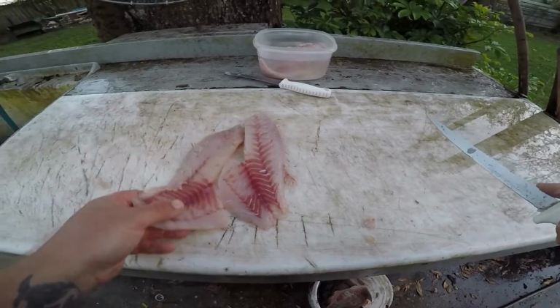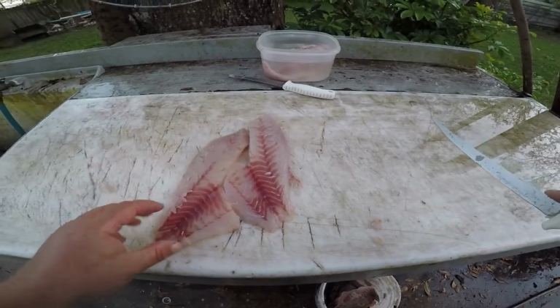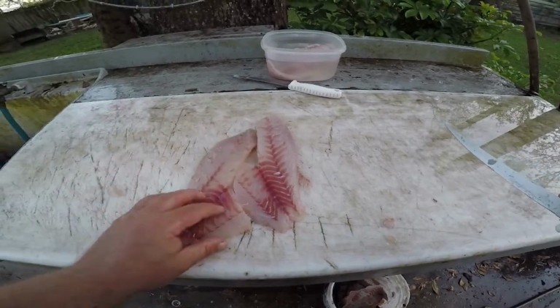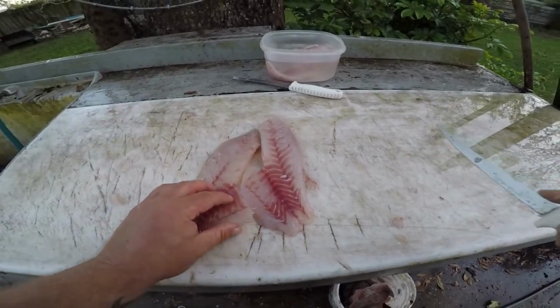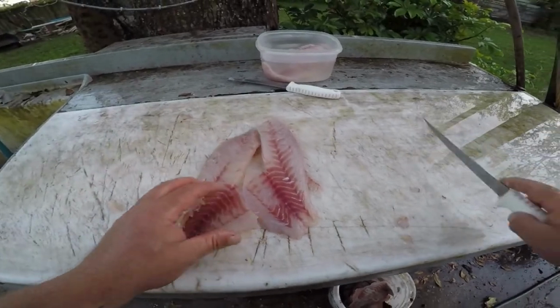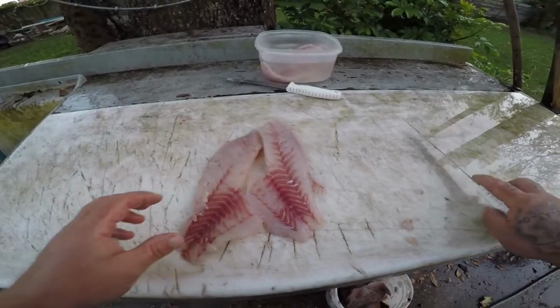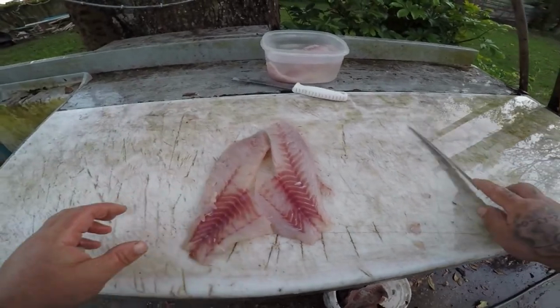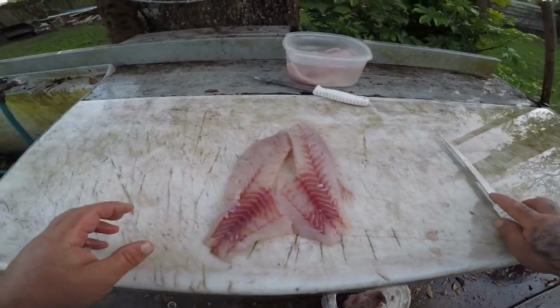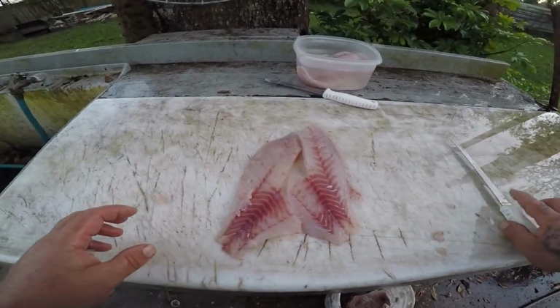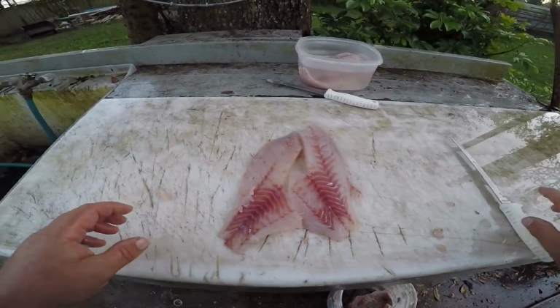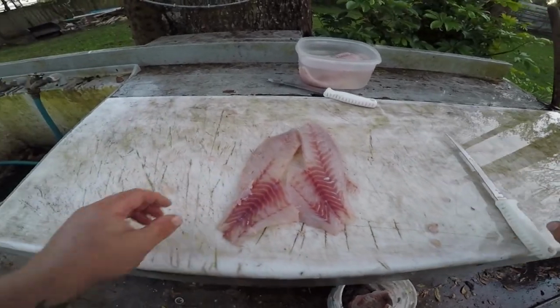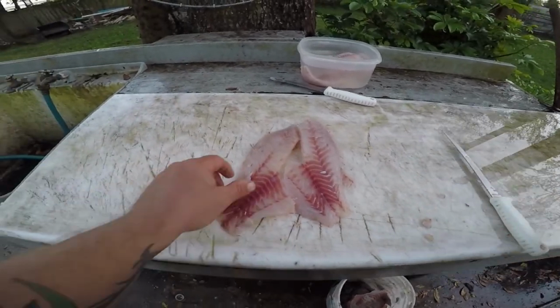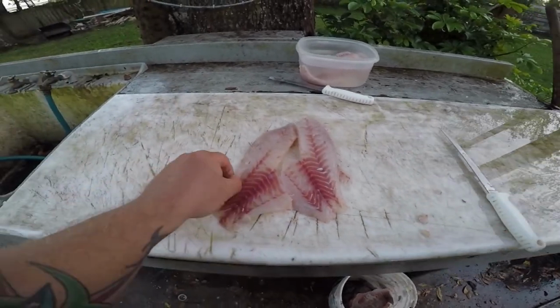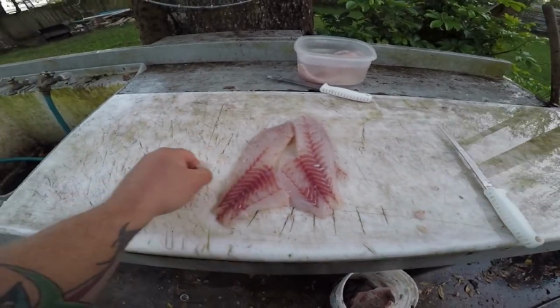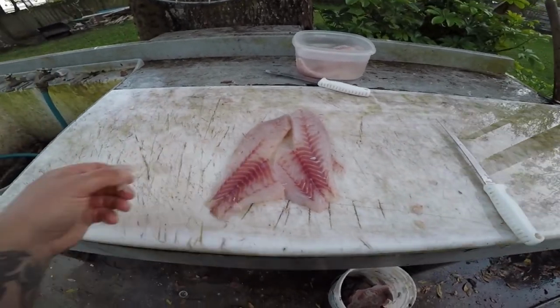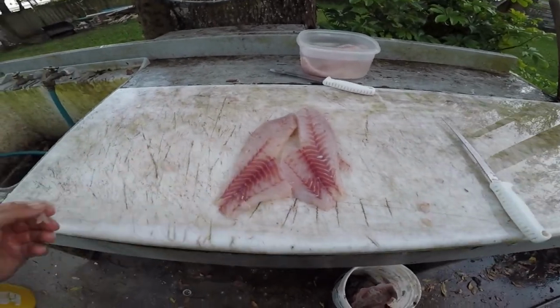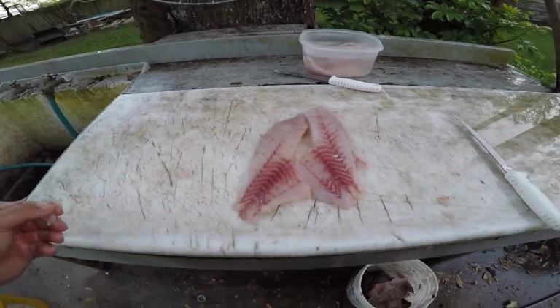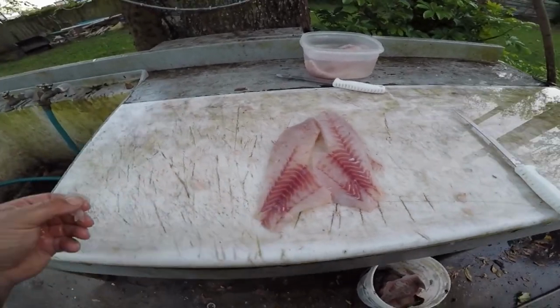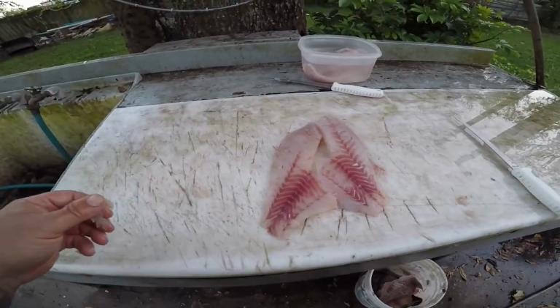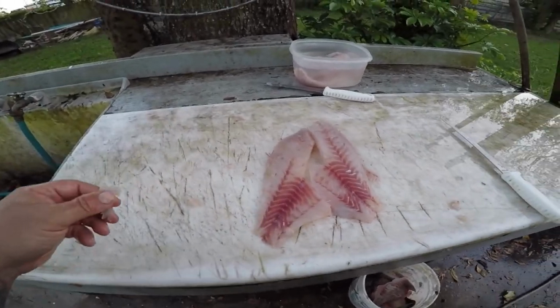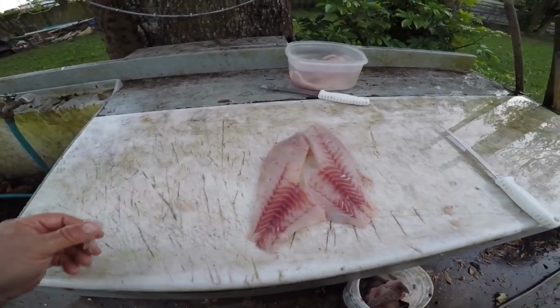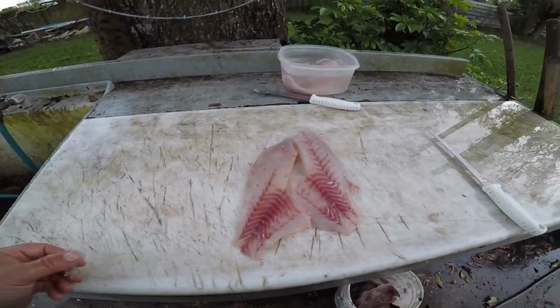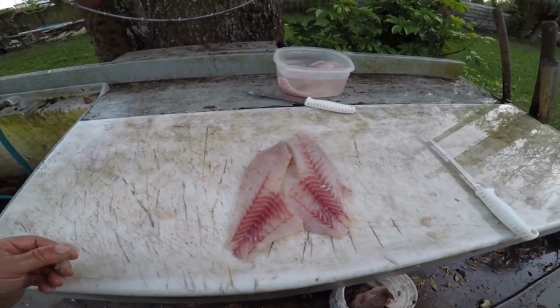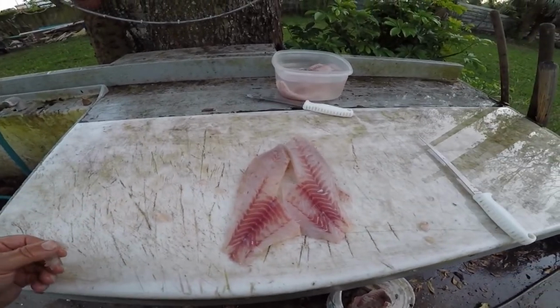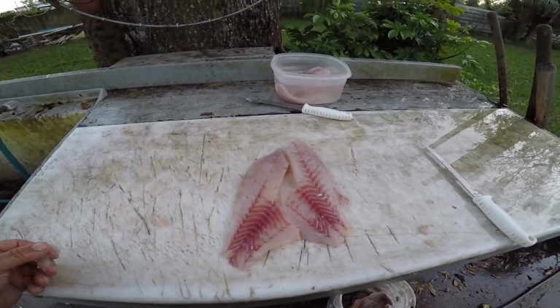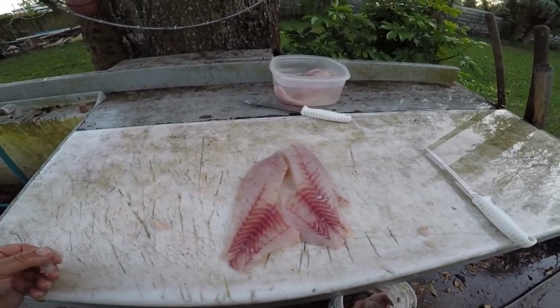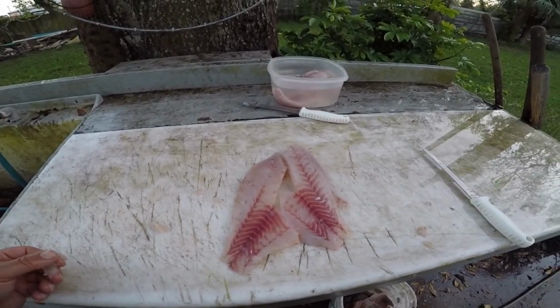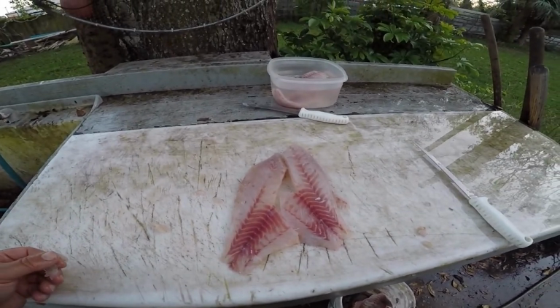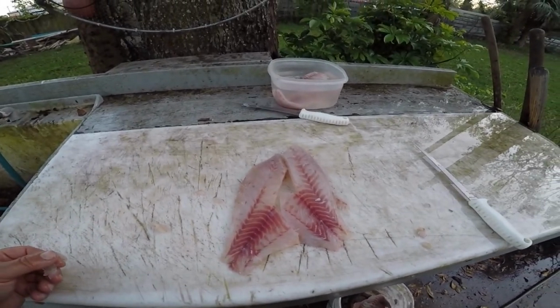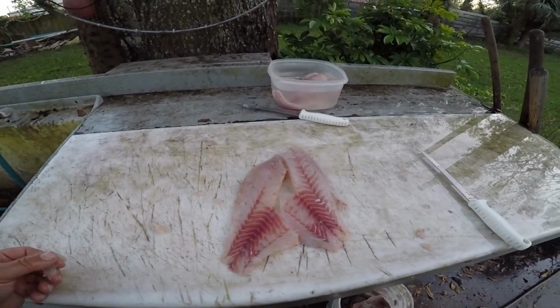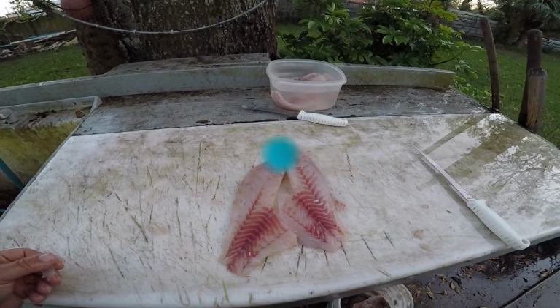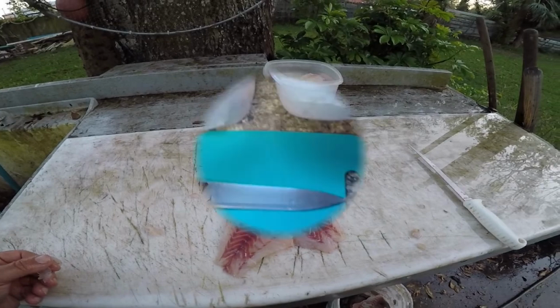There are my two triple tail fillets. Beautiful. All right guys, I'll see you in the kitchen.